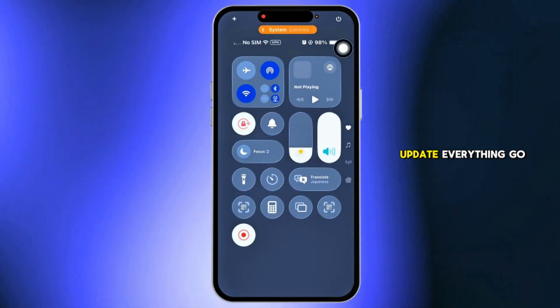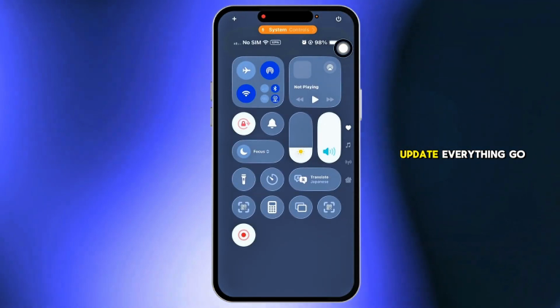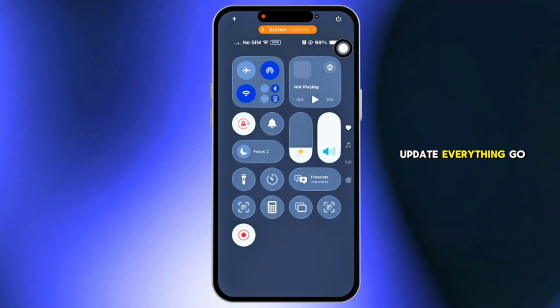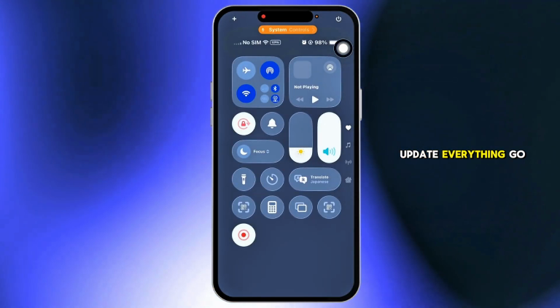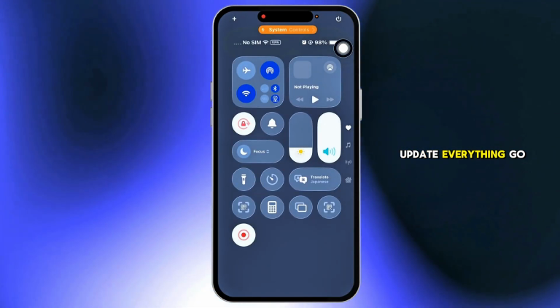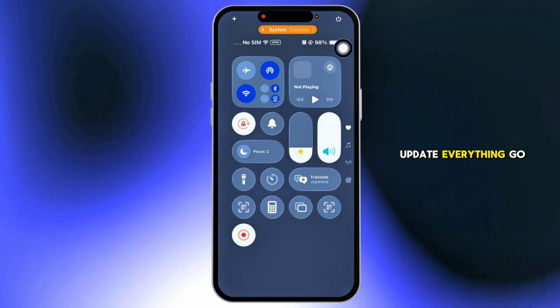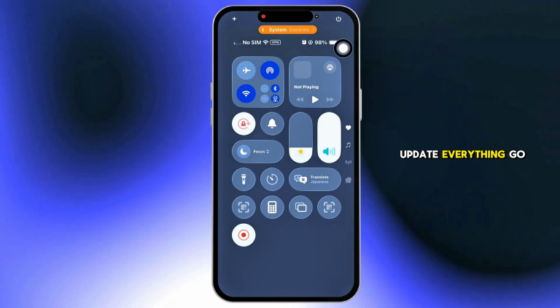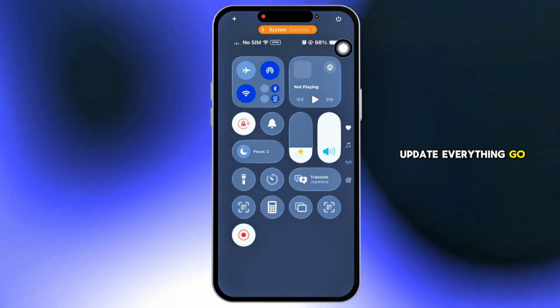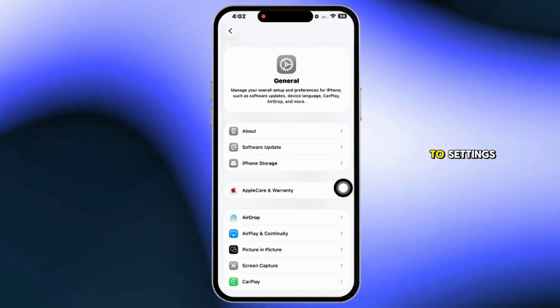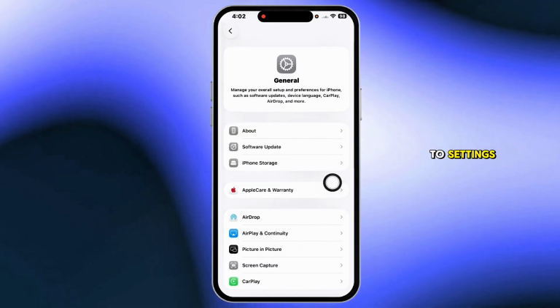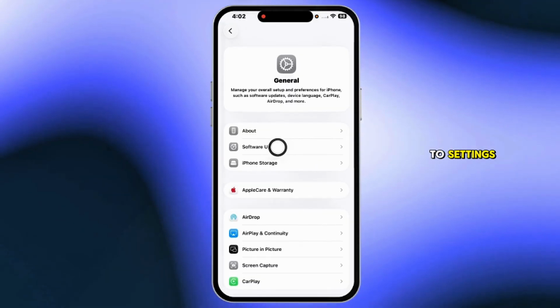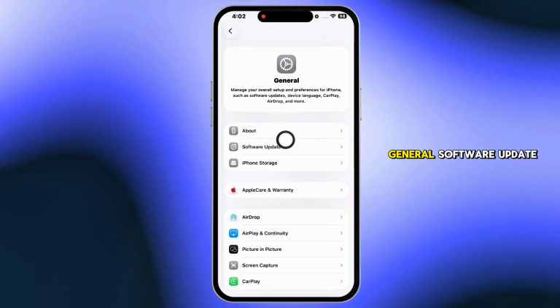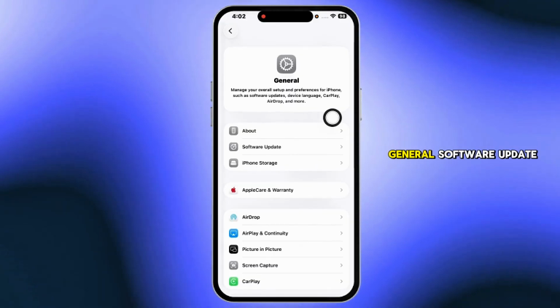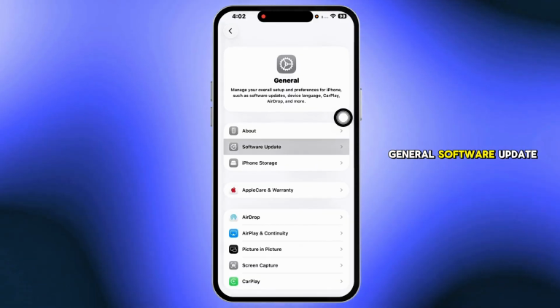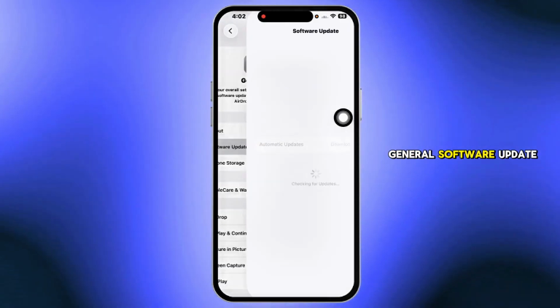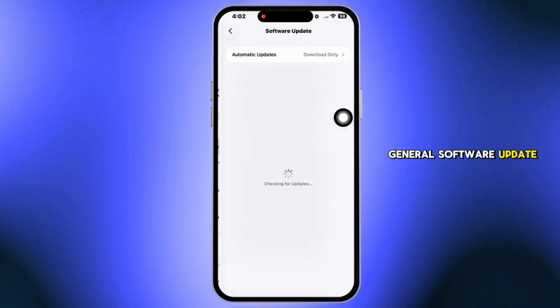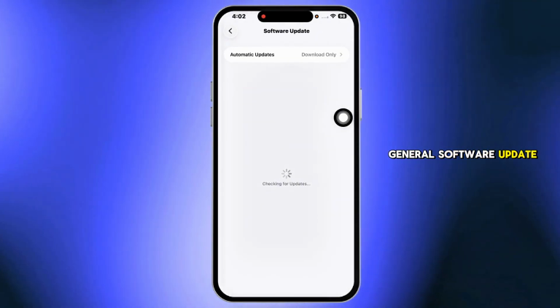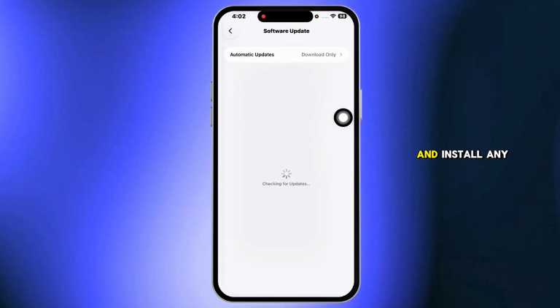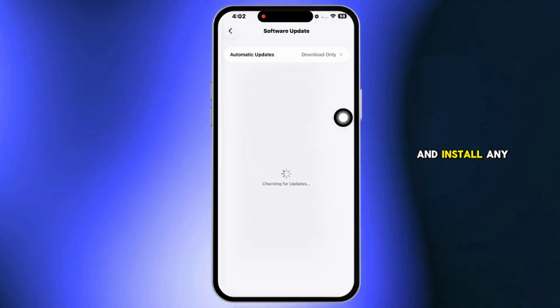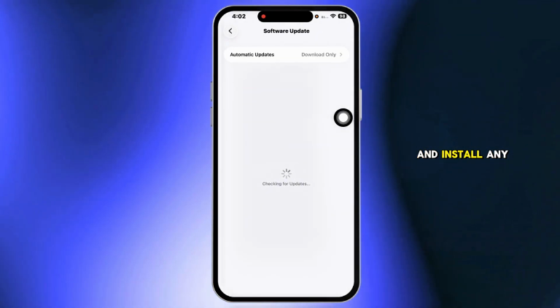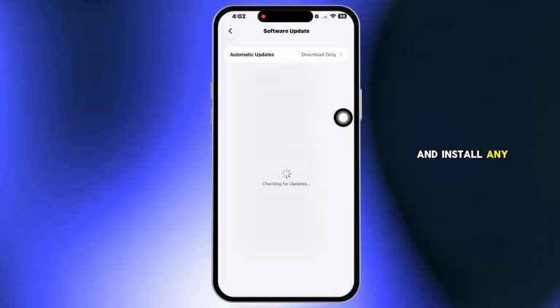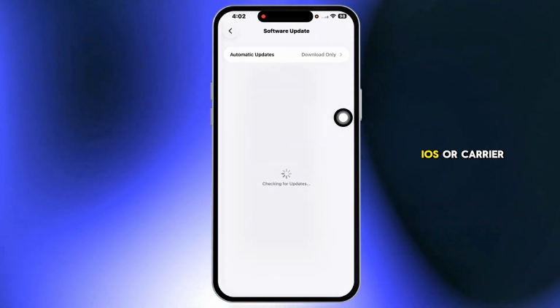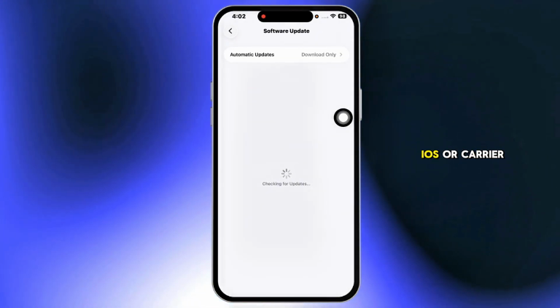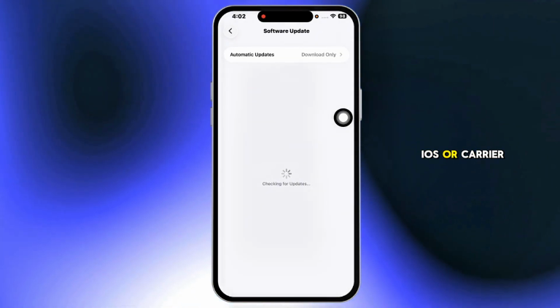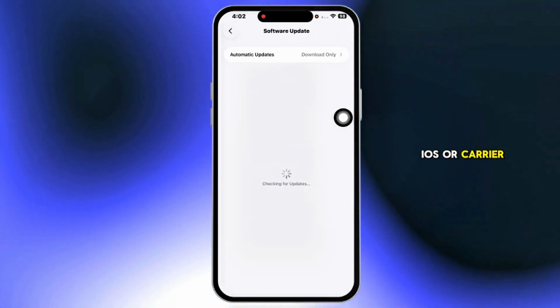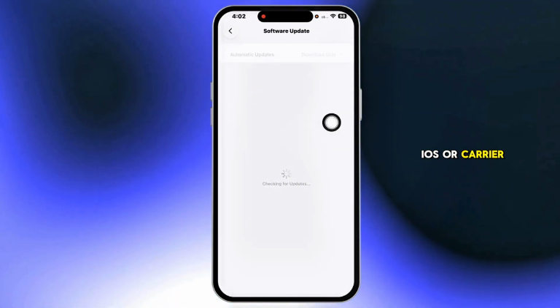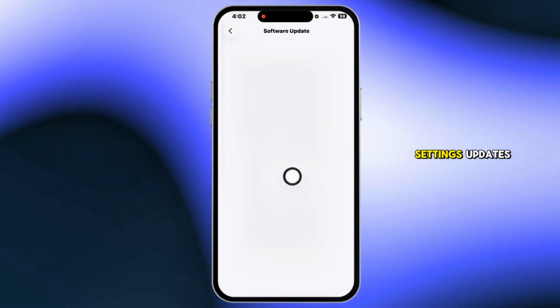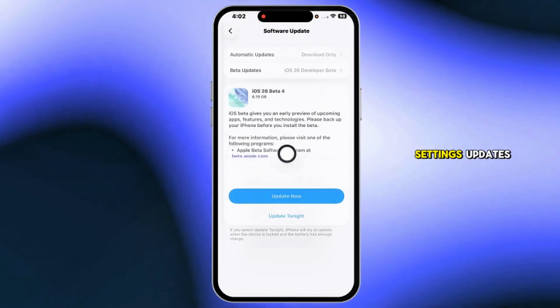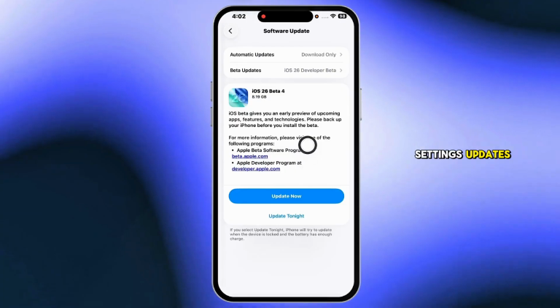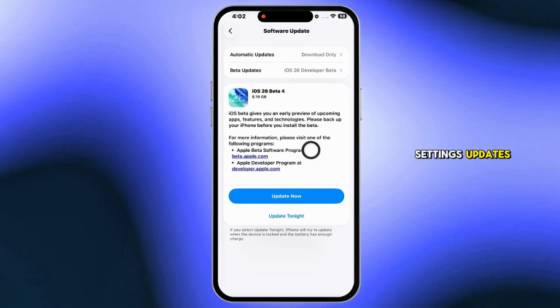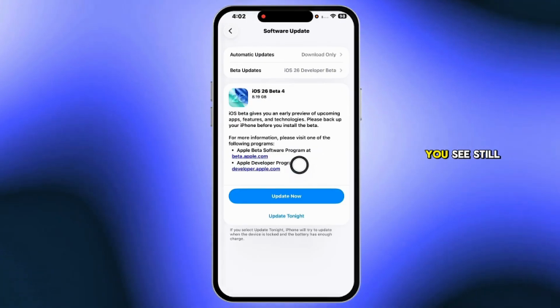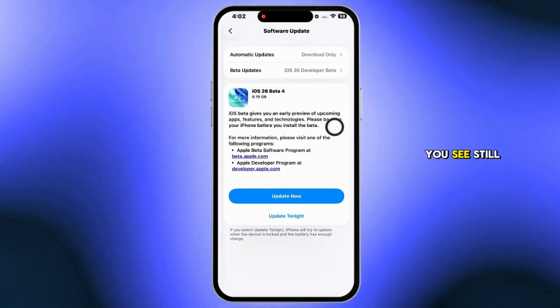After that, update everything. Go to Settings, General, Software Update, and install any iOS or carrier settings updates you see.